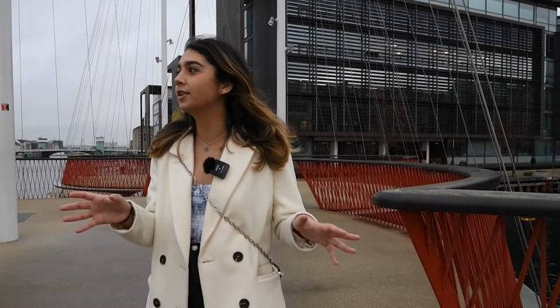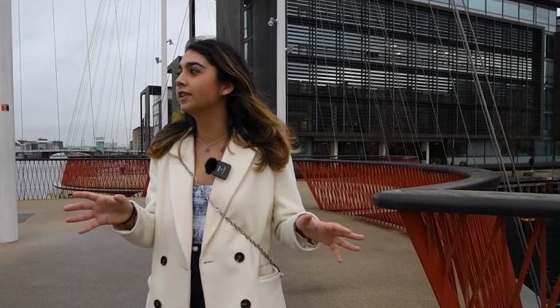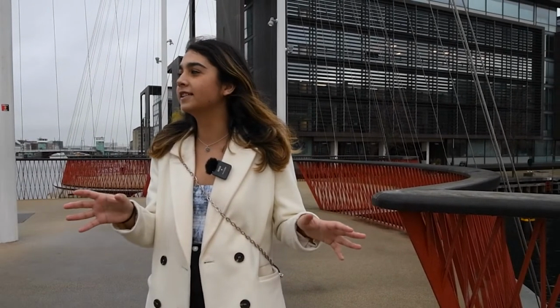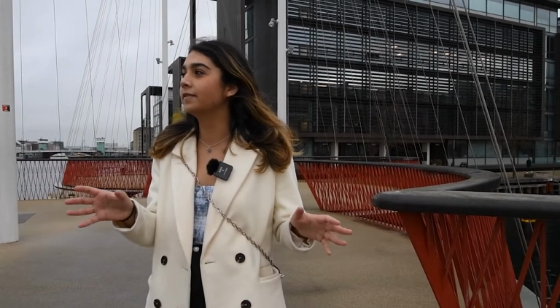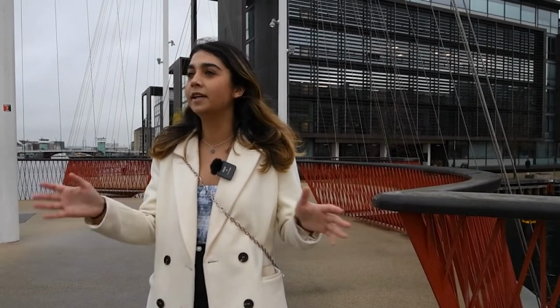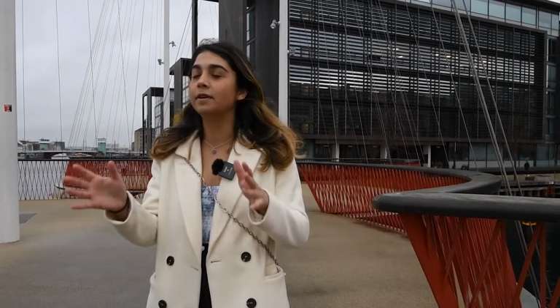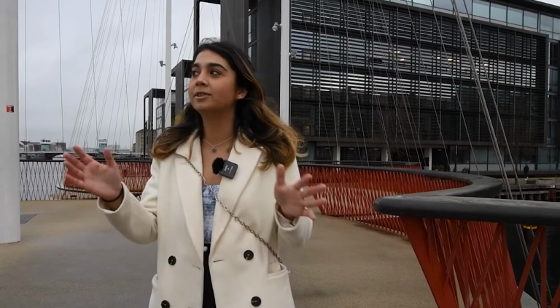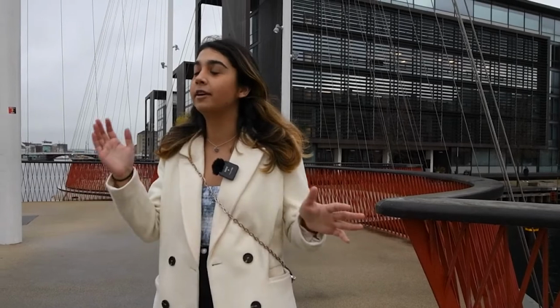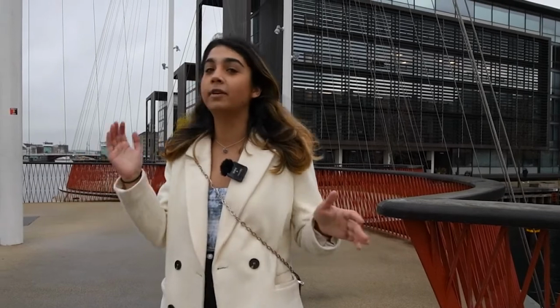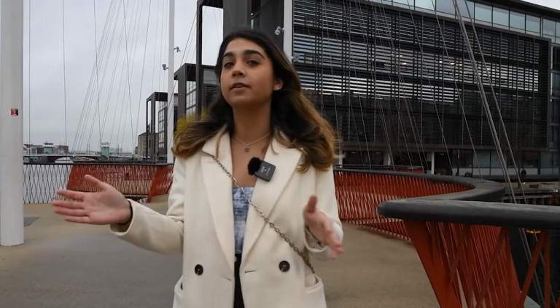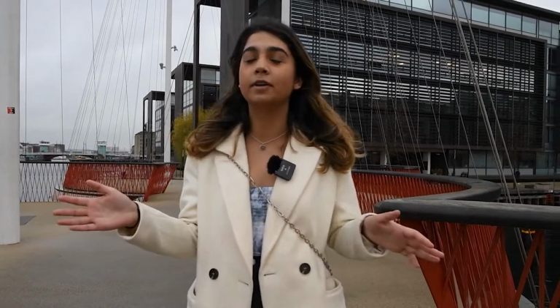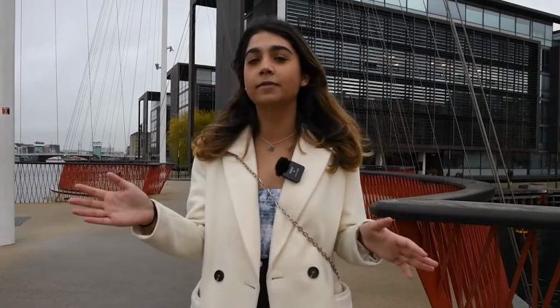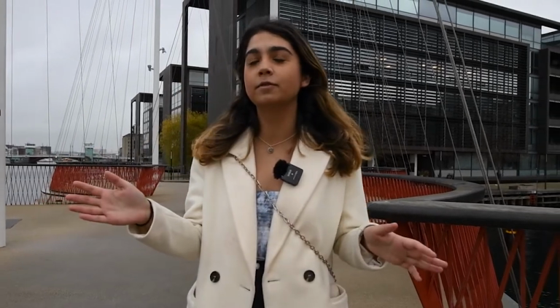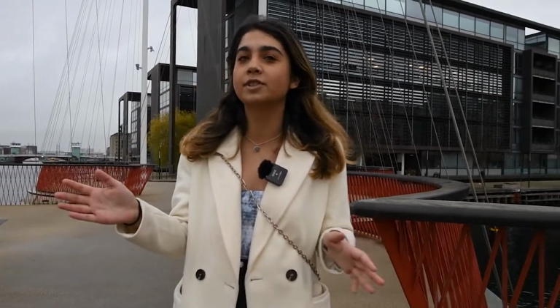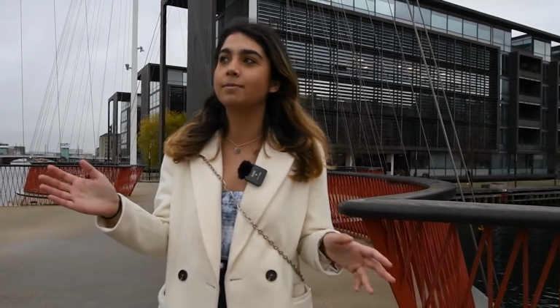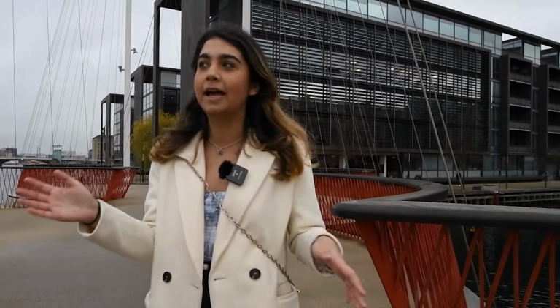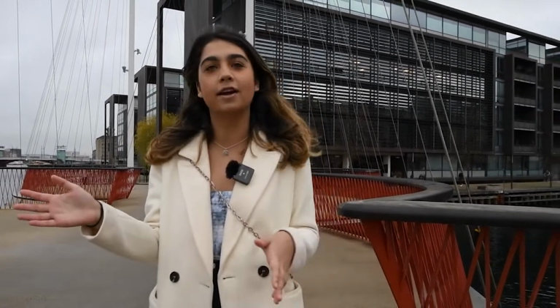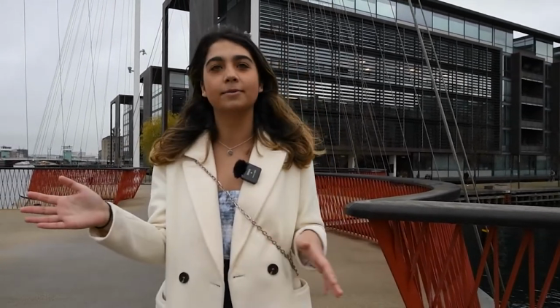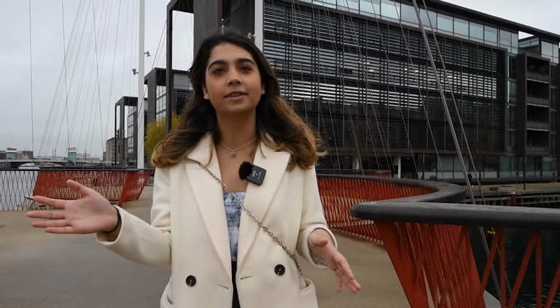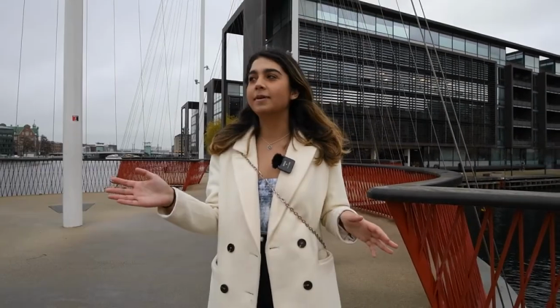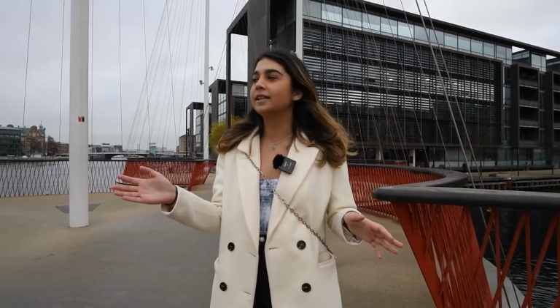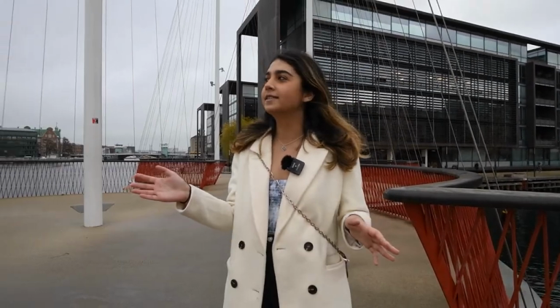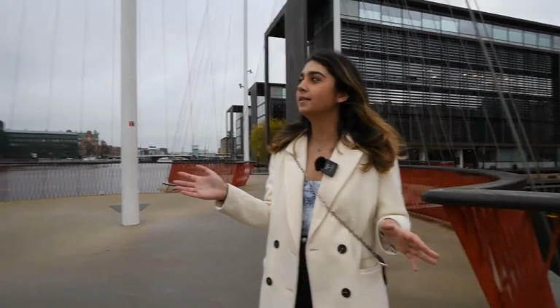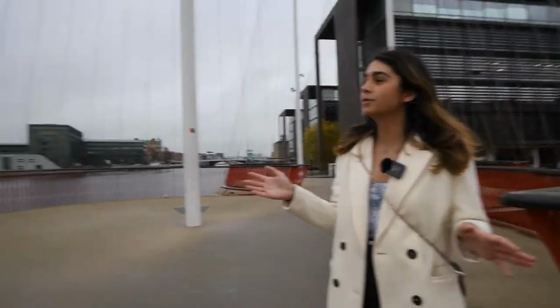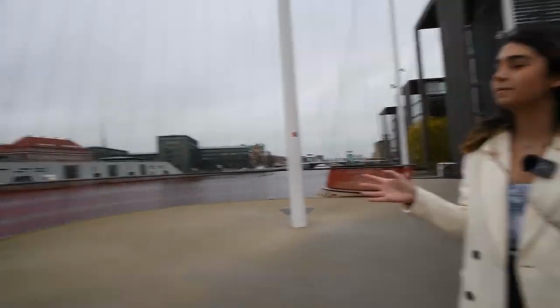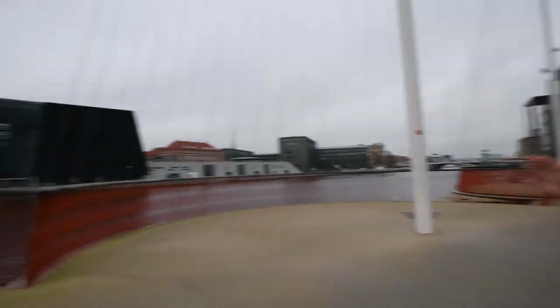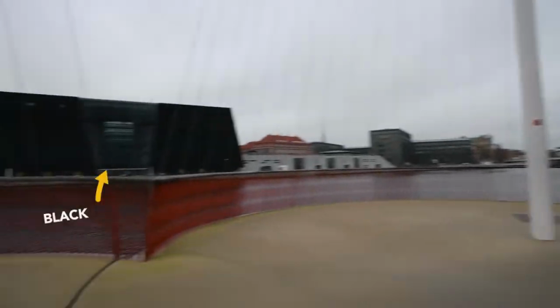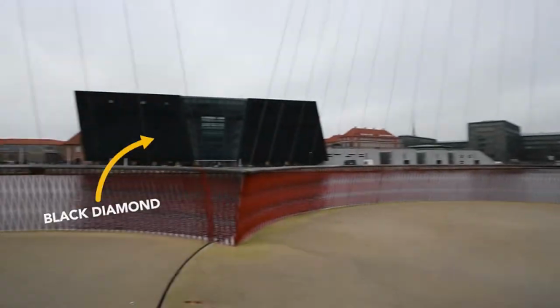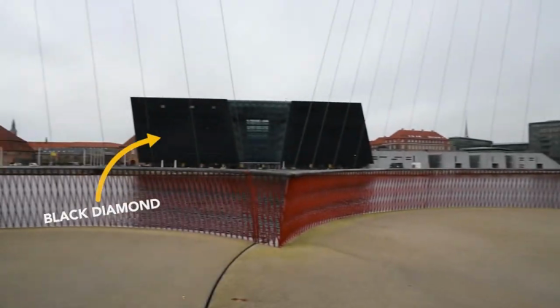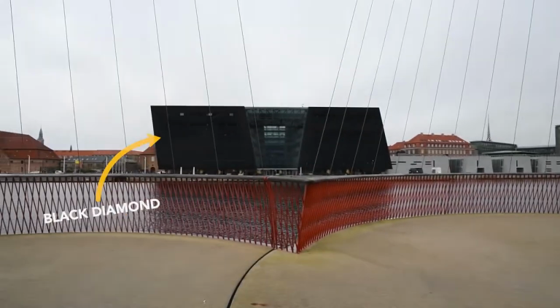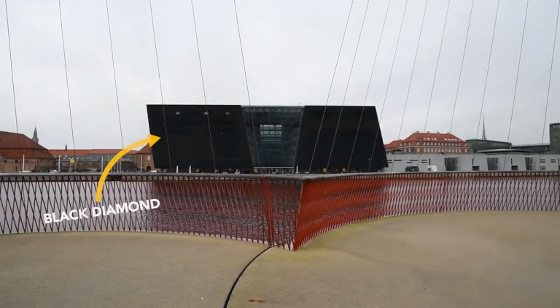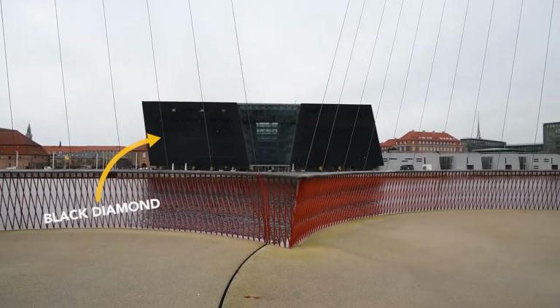There's a very famous site right in front of it called the Black Diamond, which is the most famous library in Copenhagen.